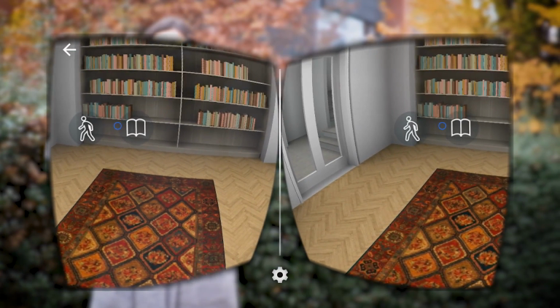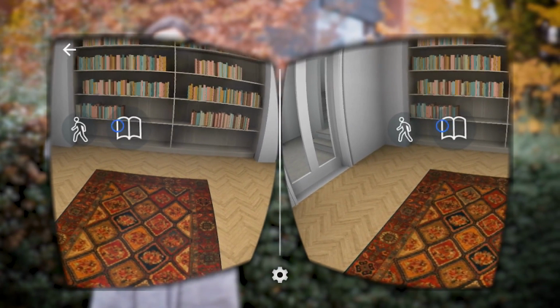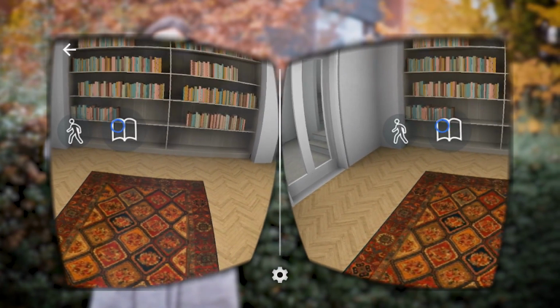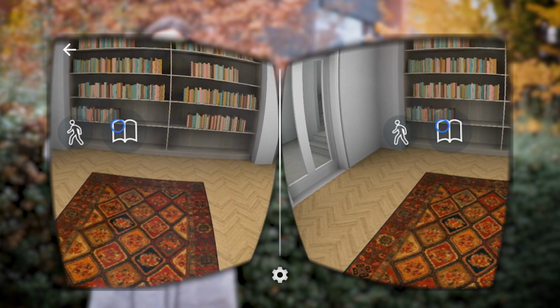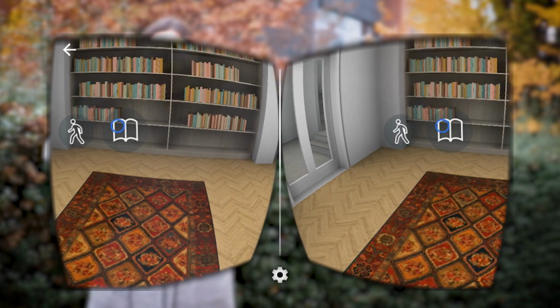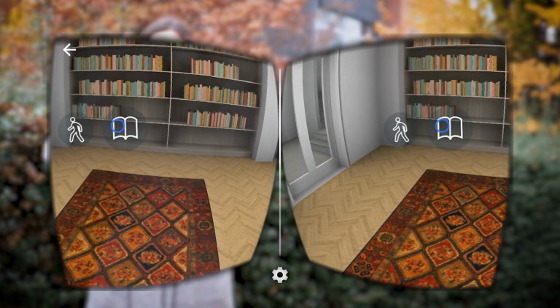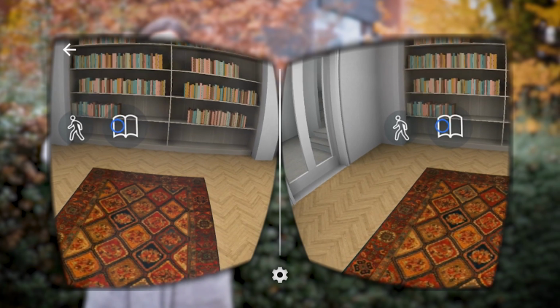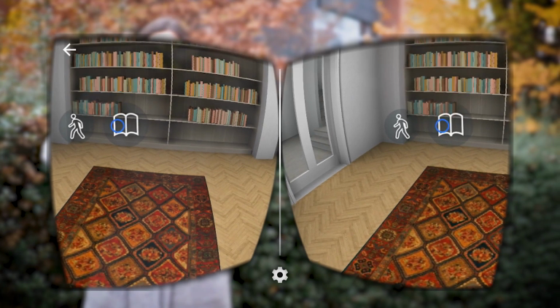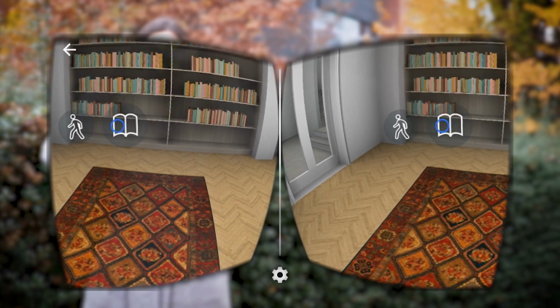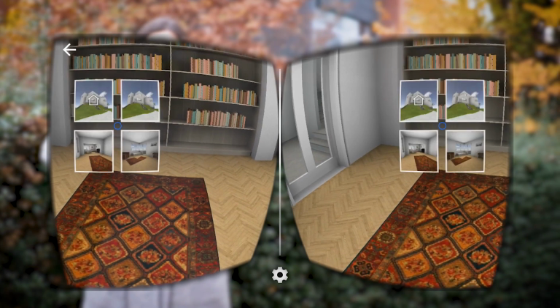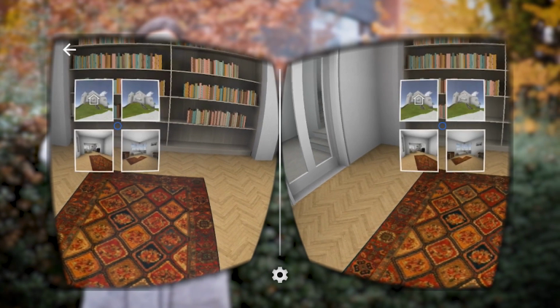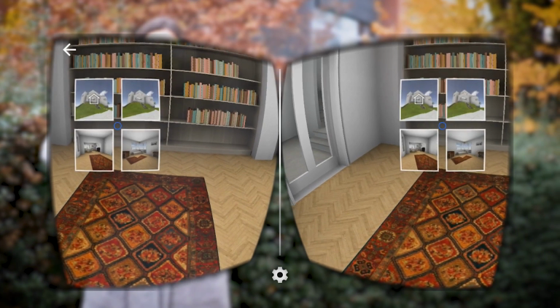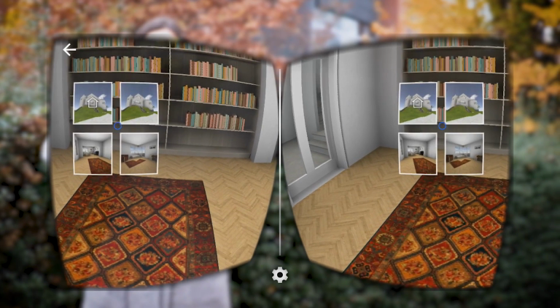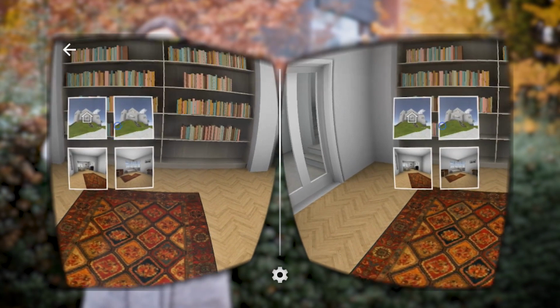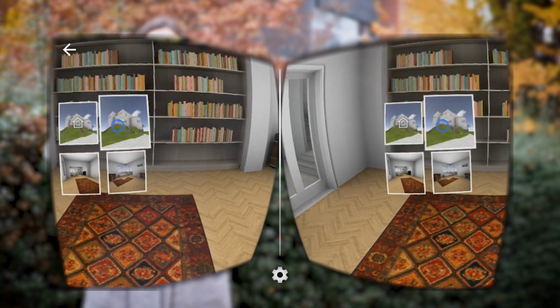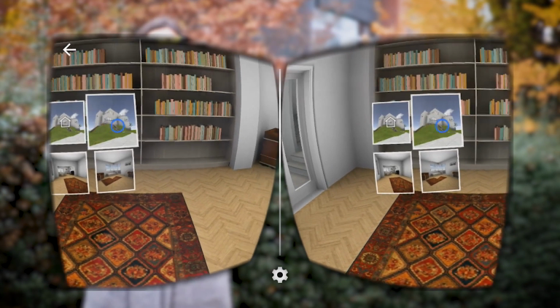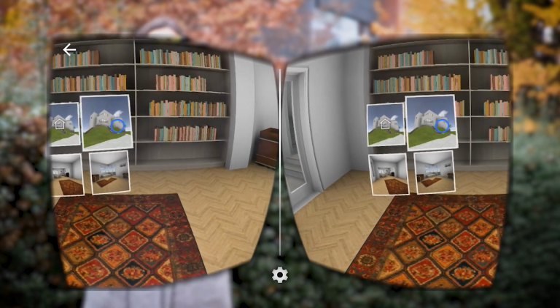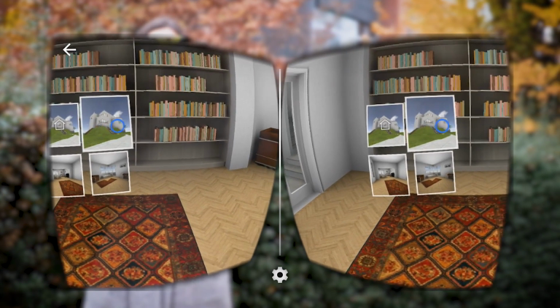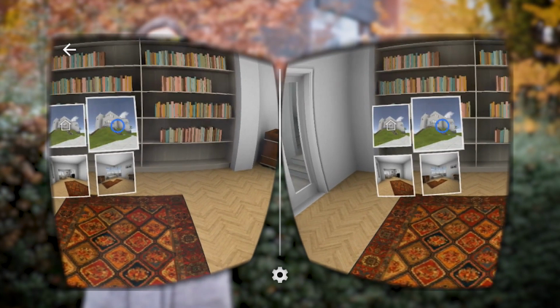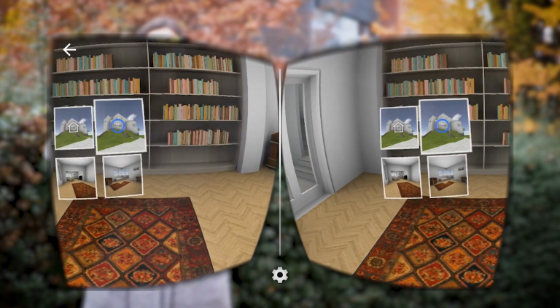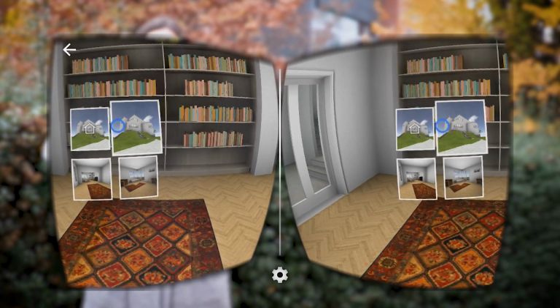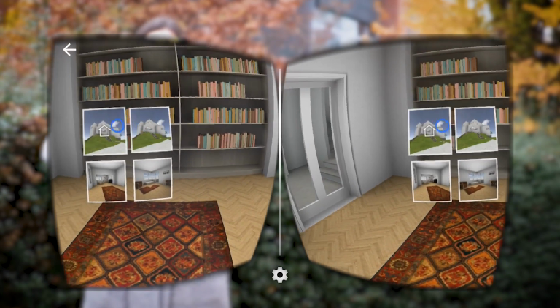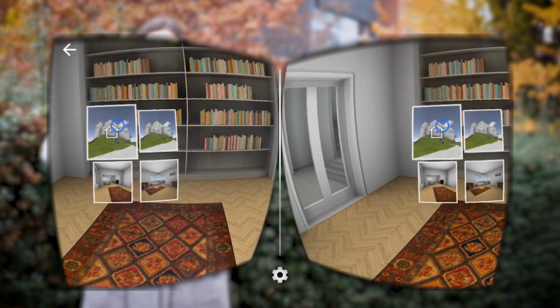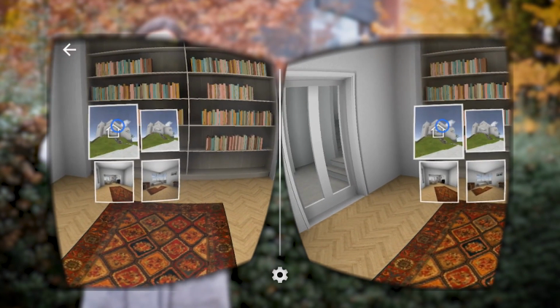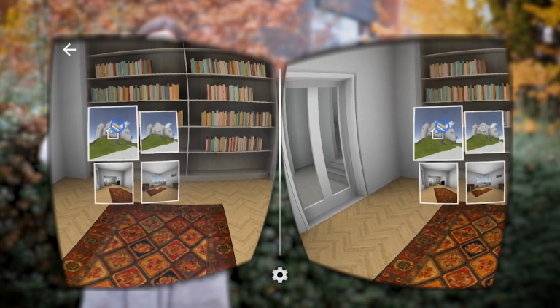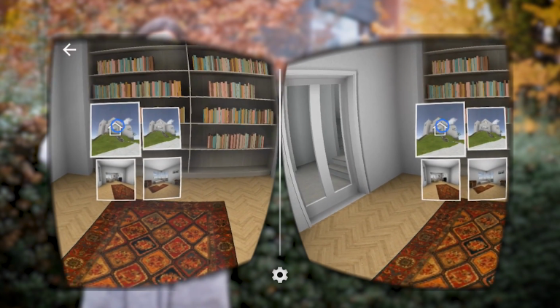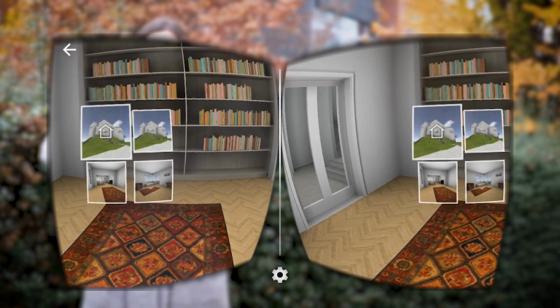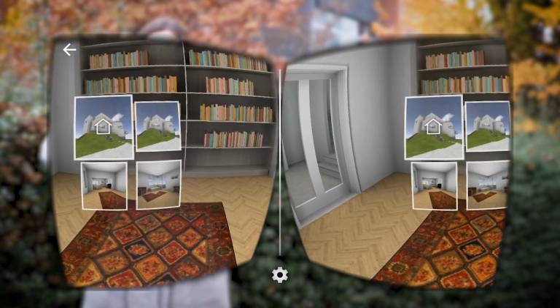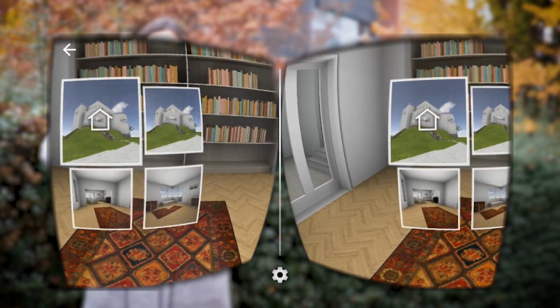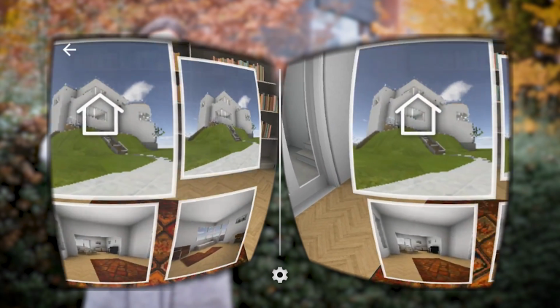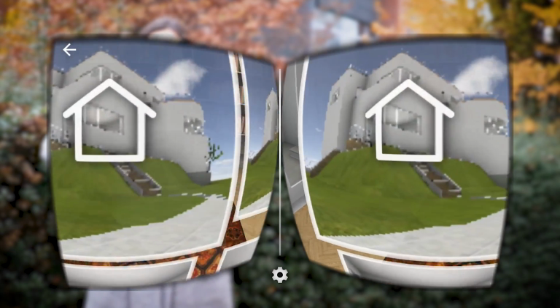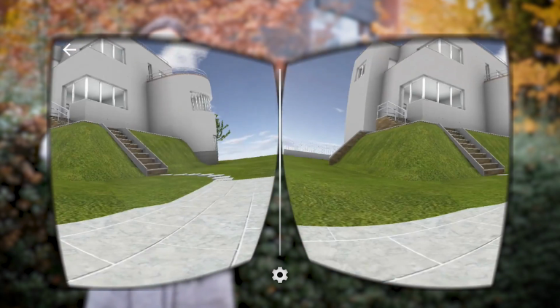Pressing the Bookmark icon will present the saved gallery views, which take us to those locations with a swirl.